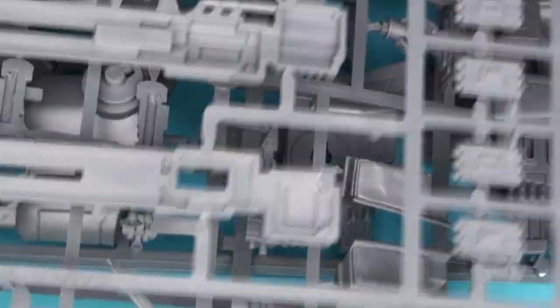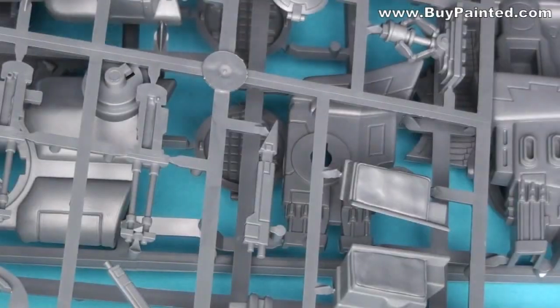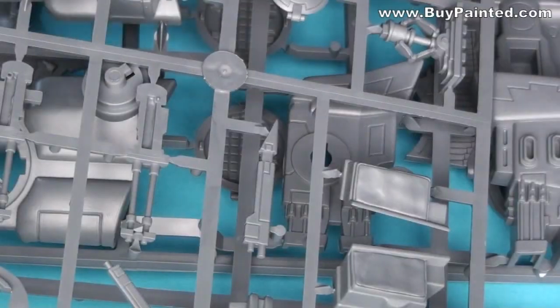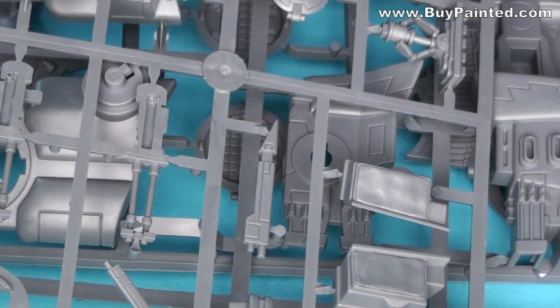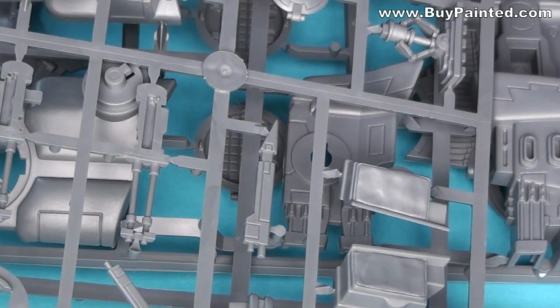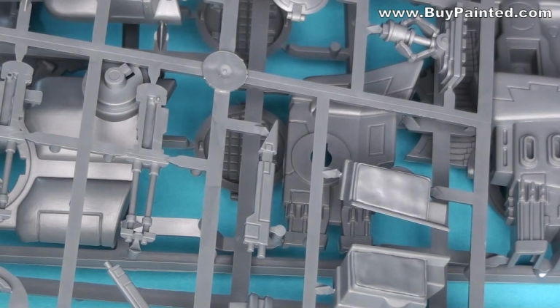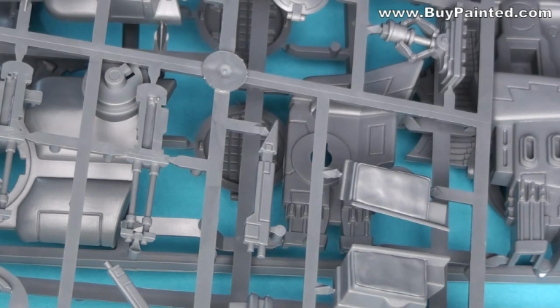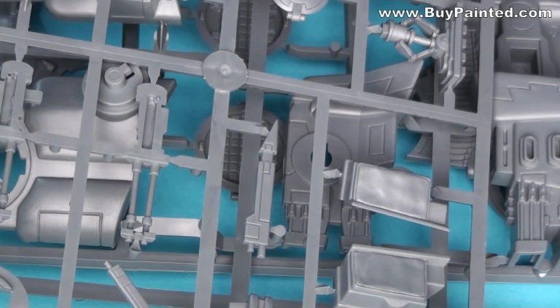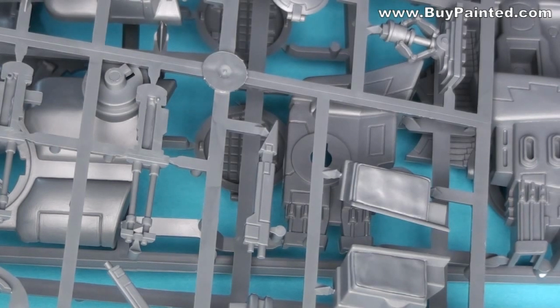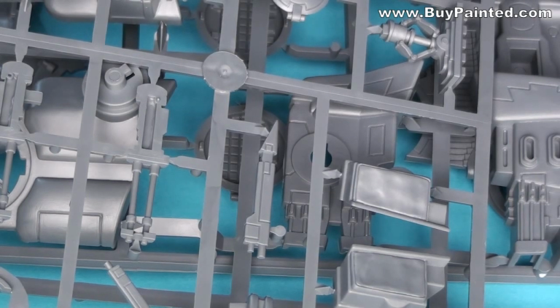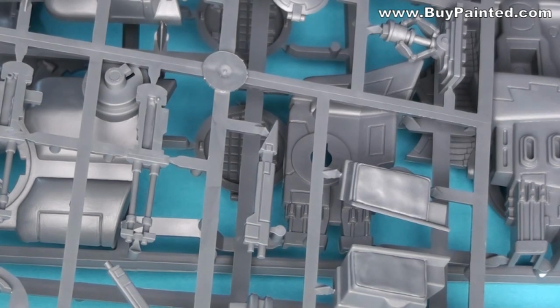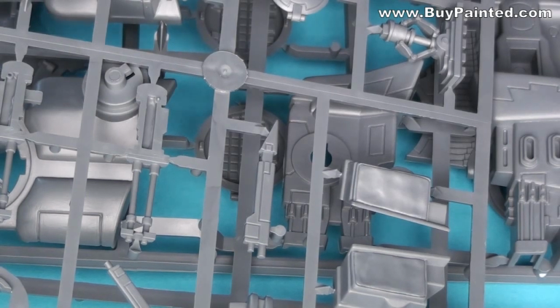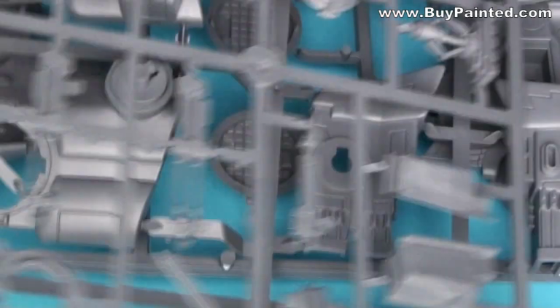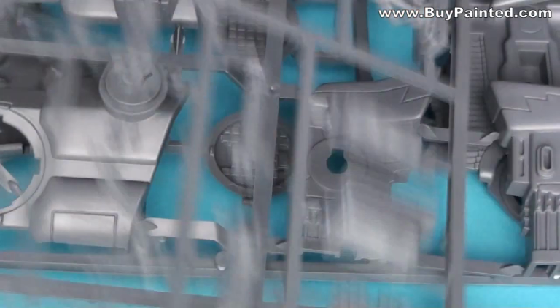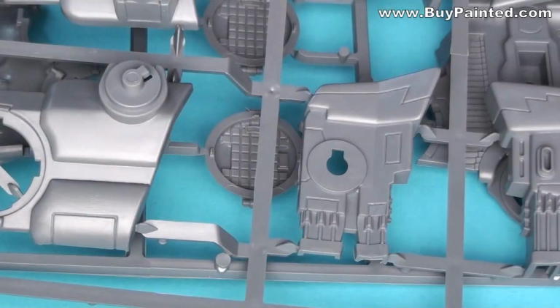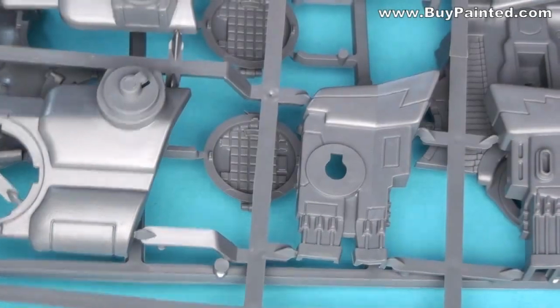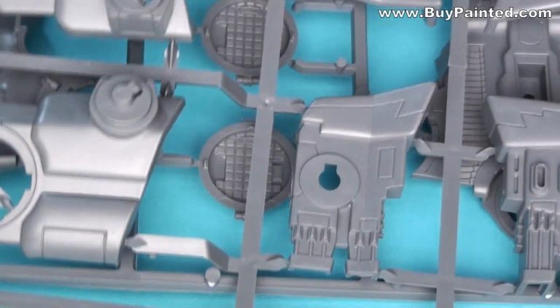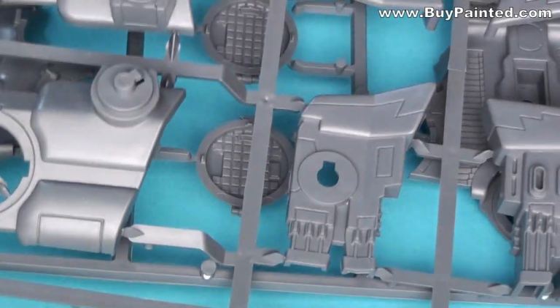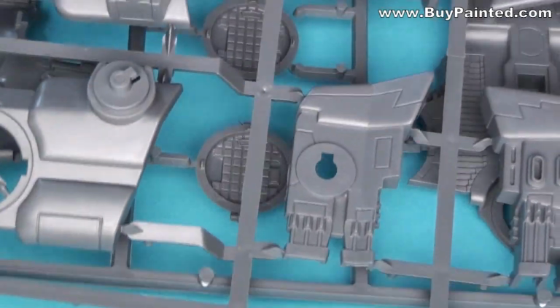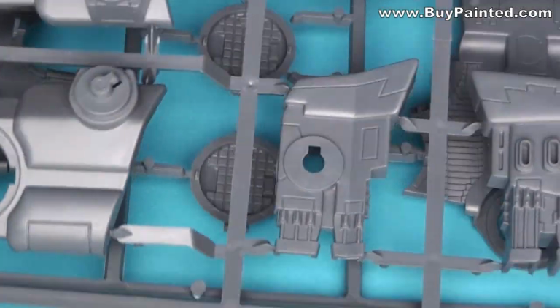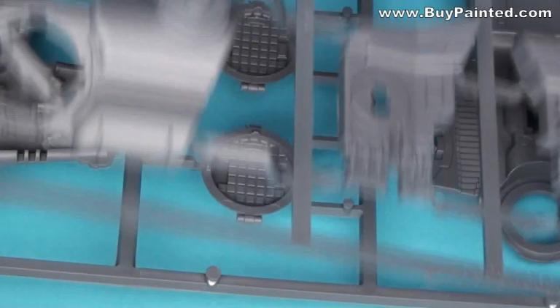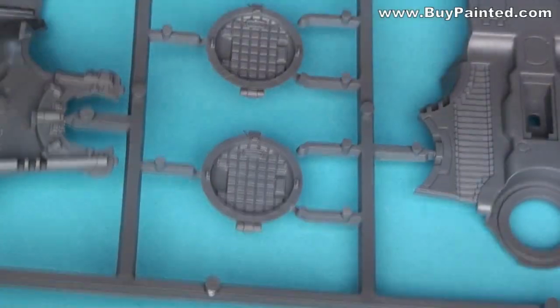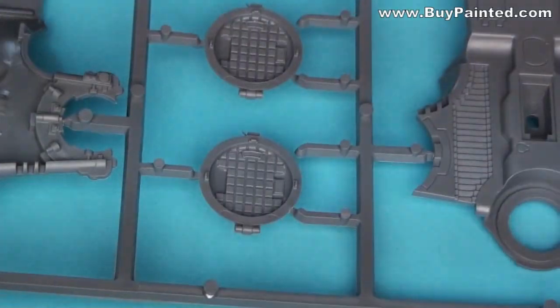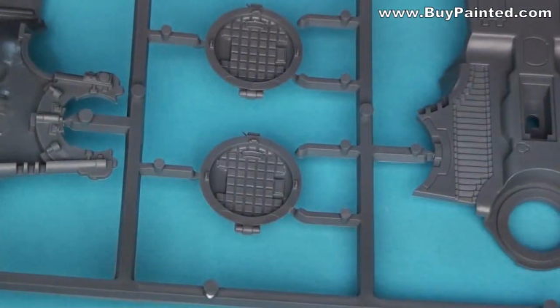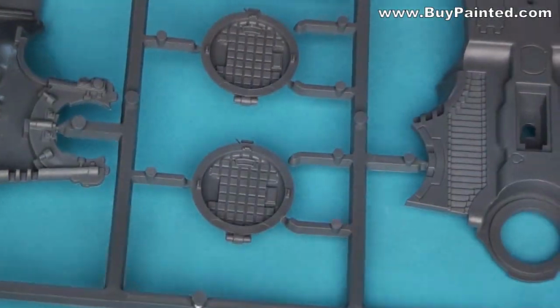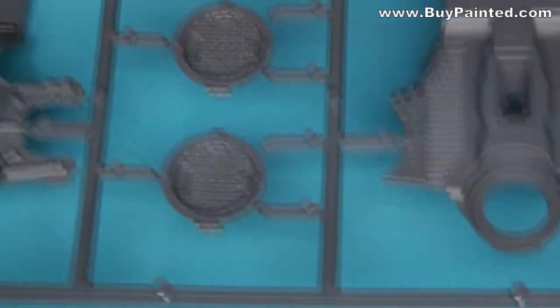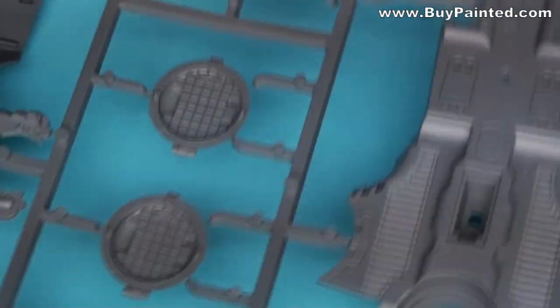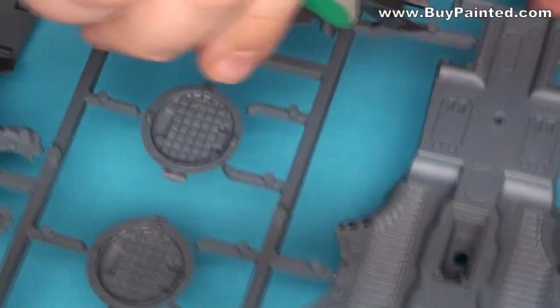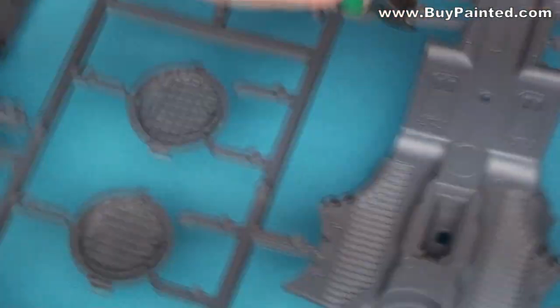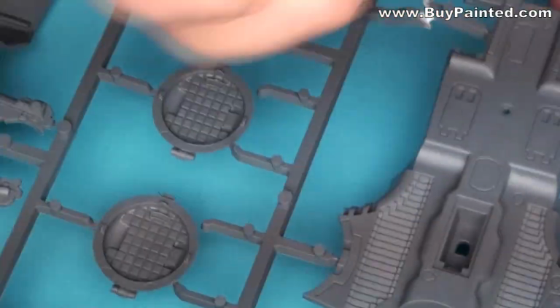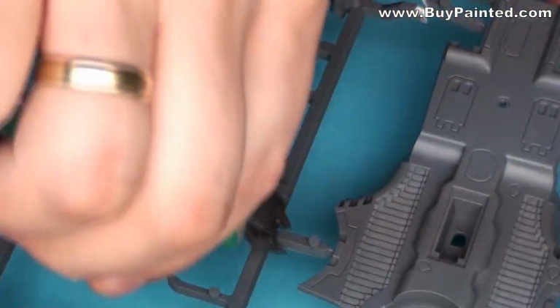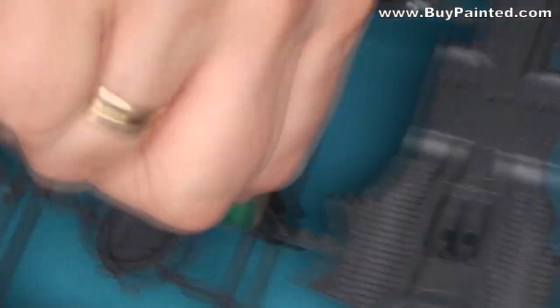Hello everyone, today I'll show you how to paint a Tau Hammerhead tank.